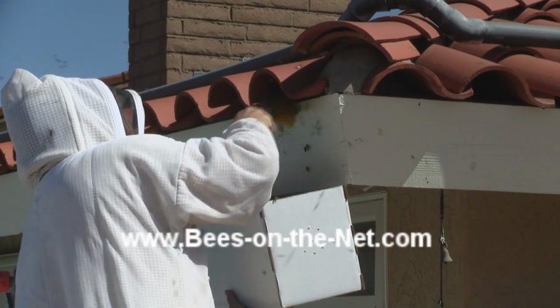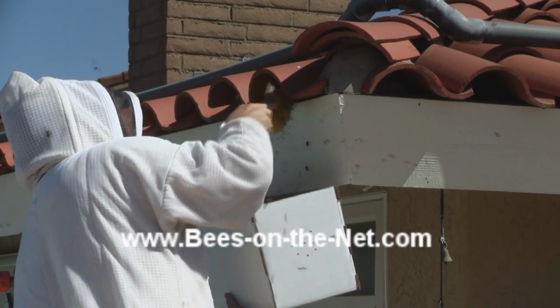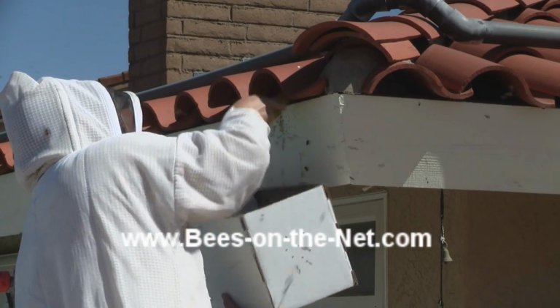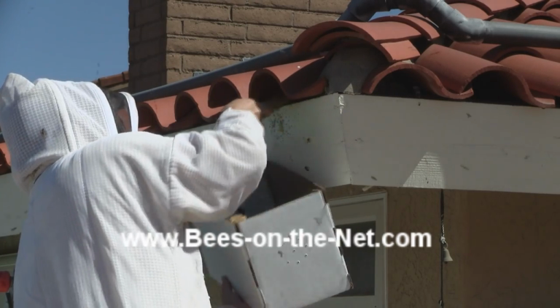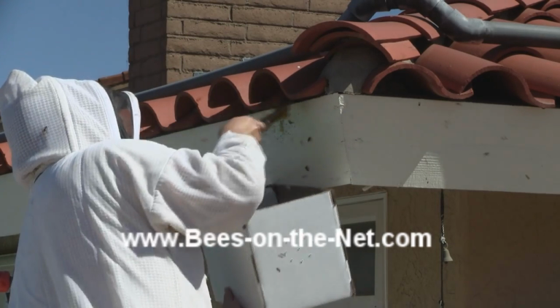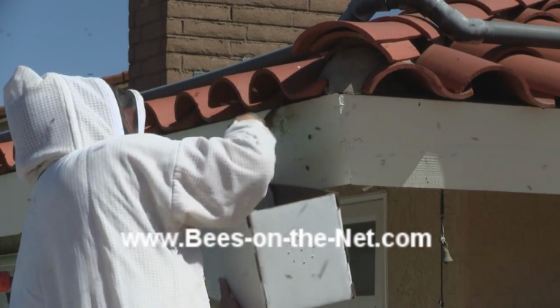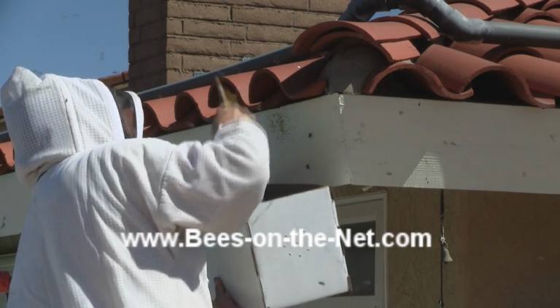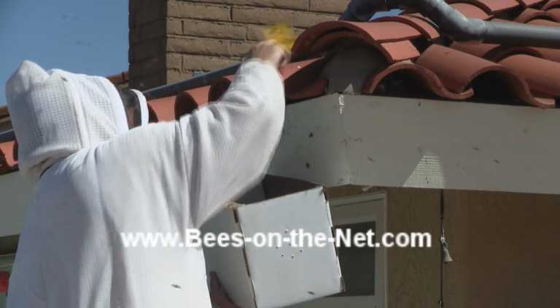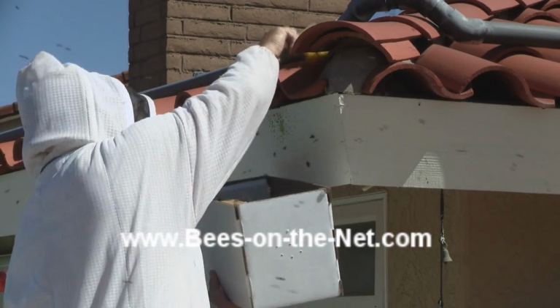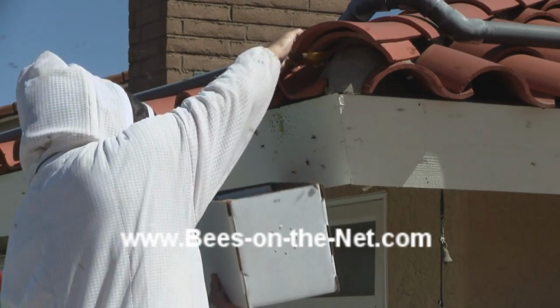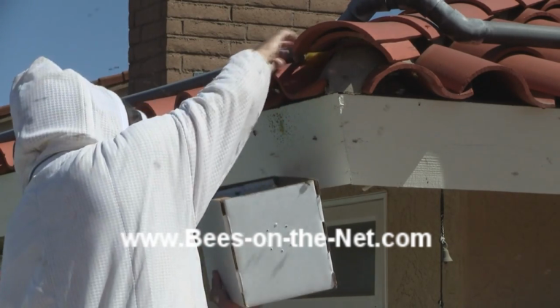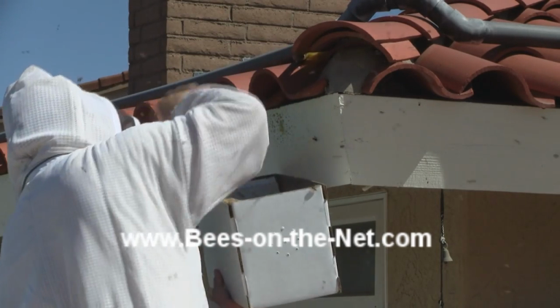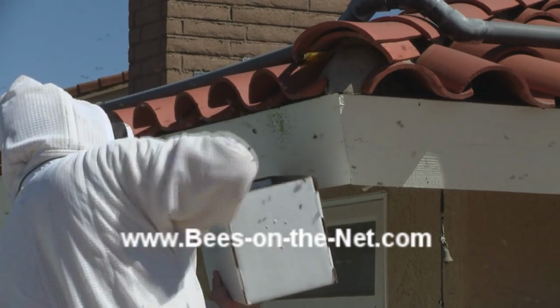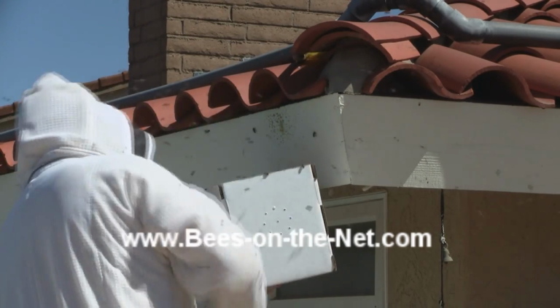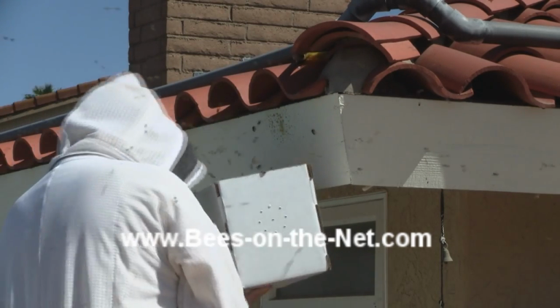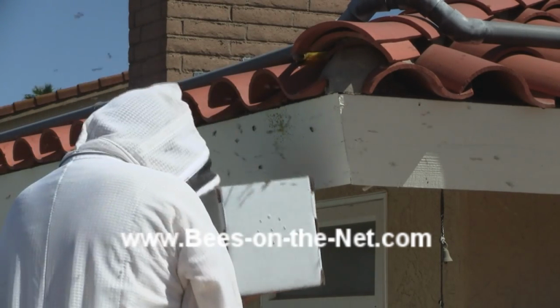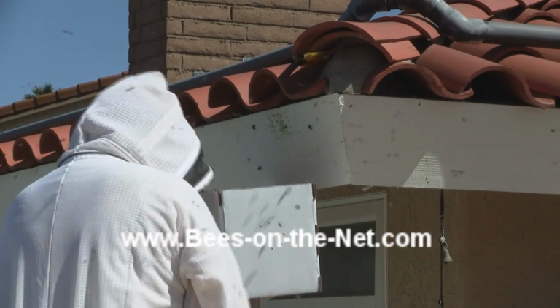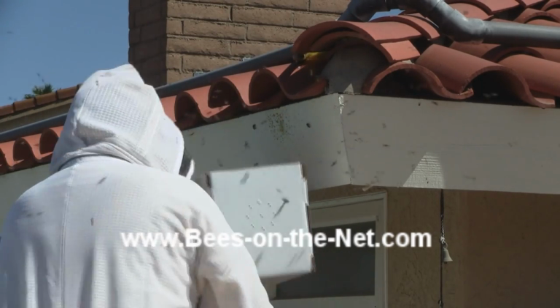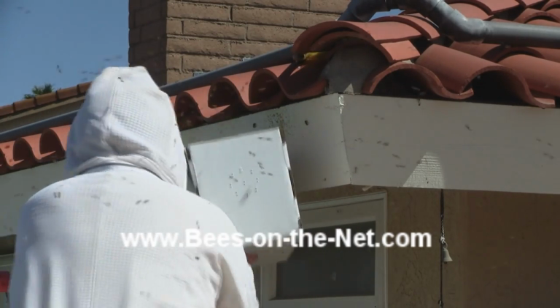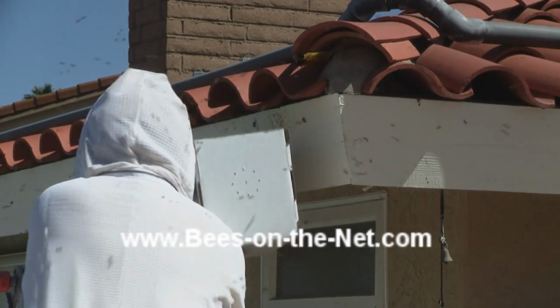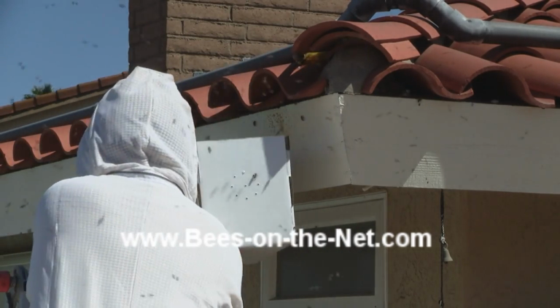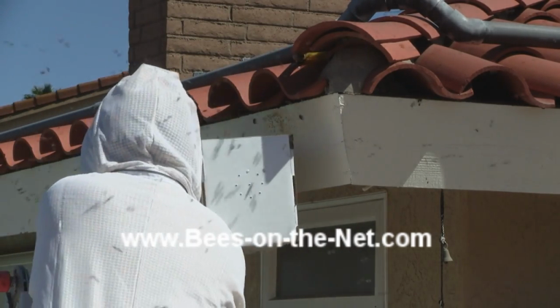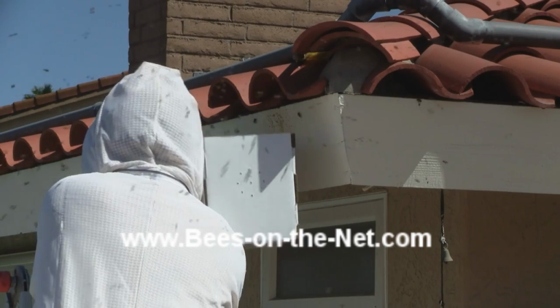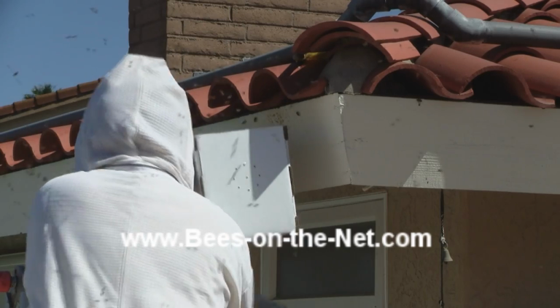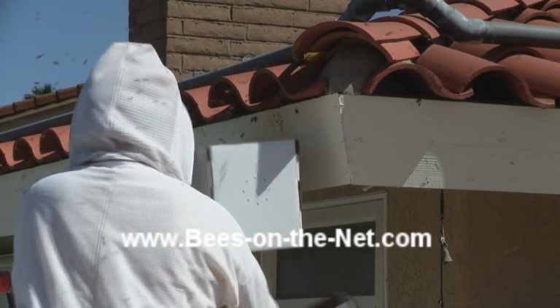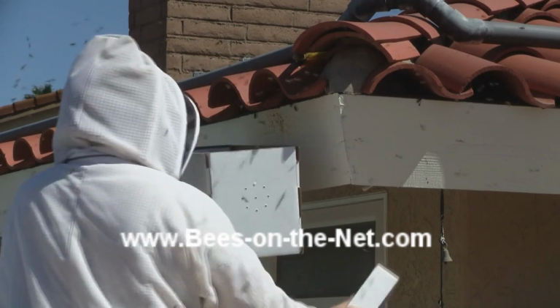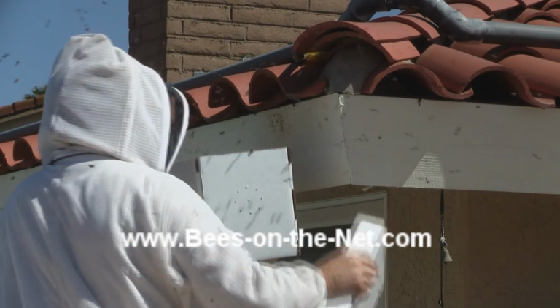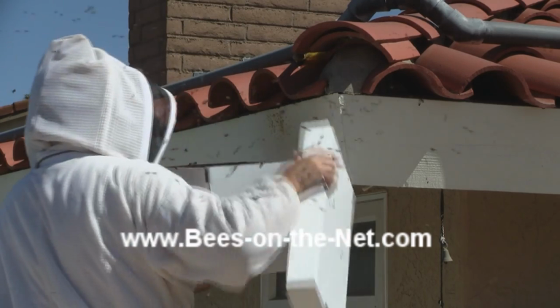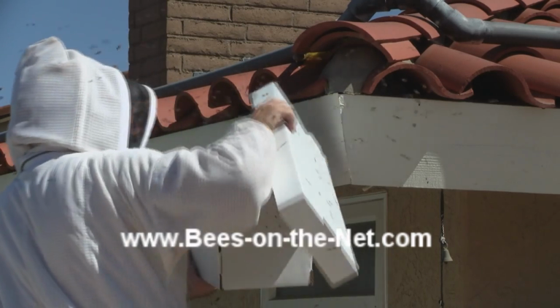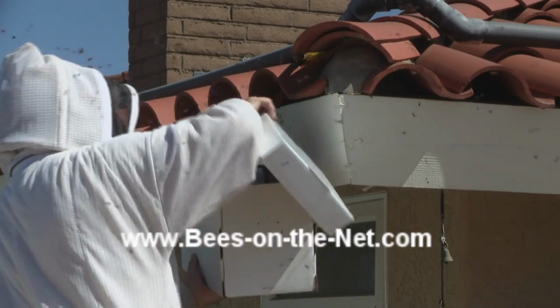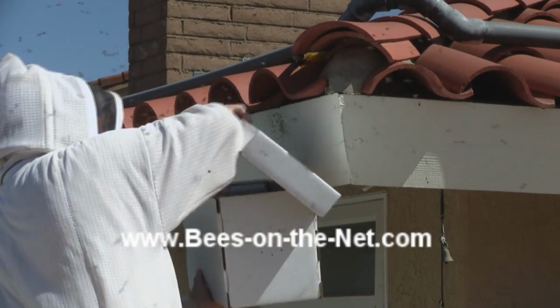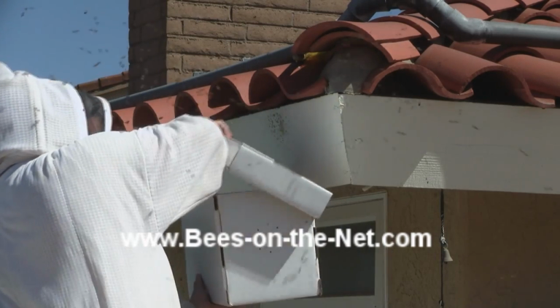There they go into the box. On goes the lid.